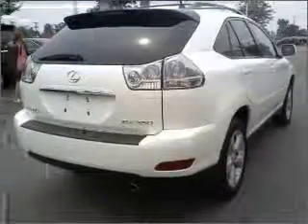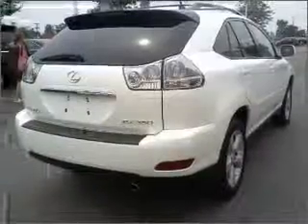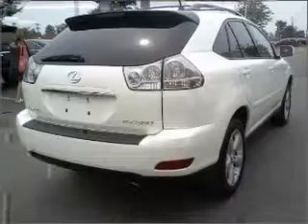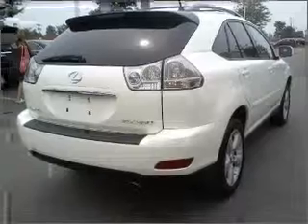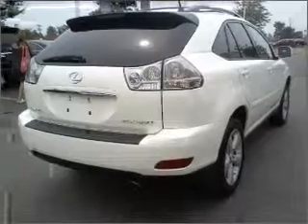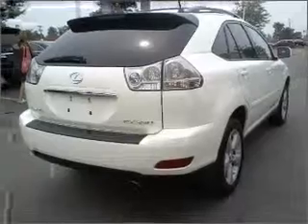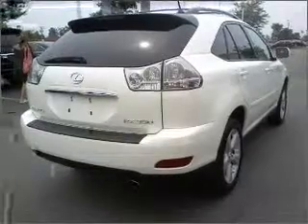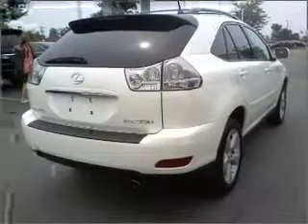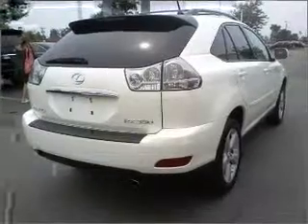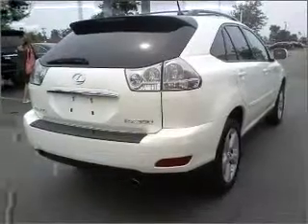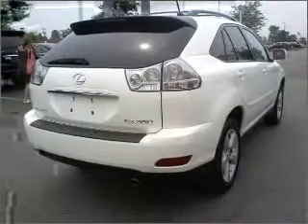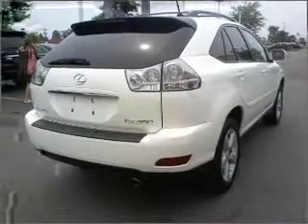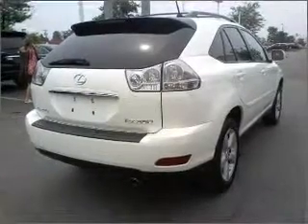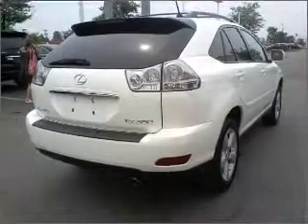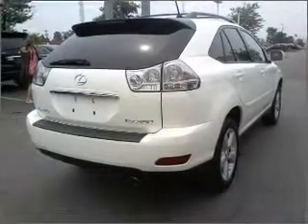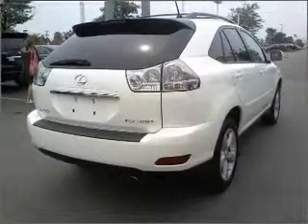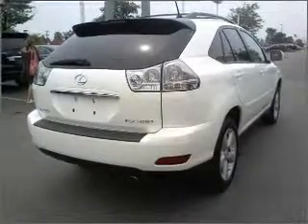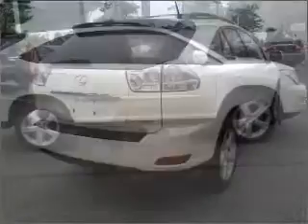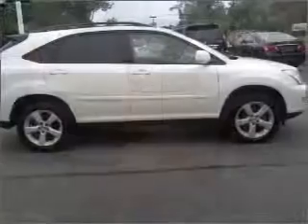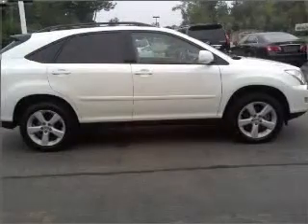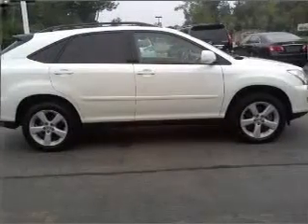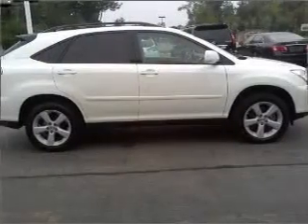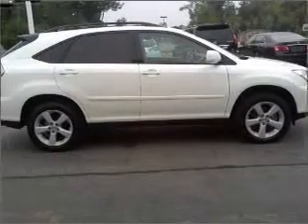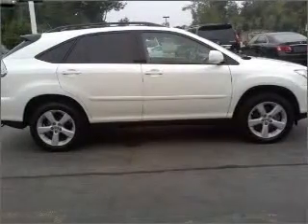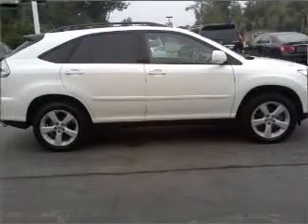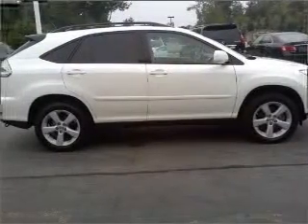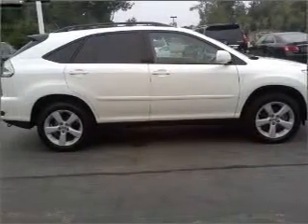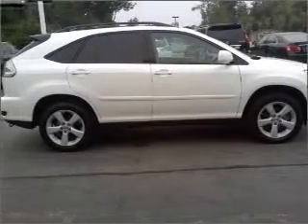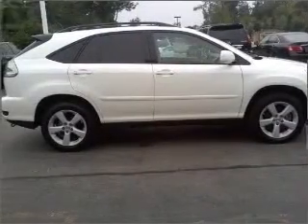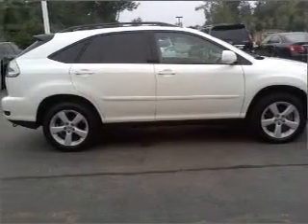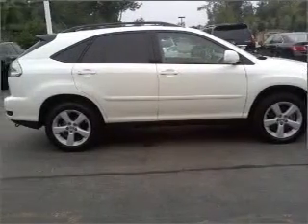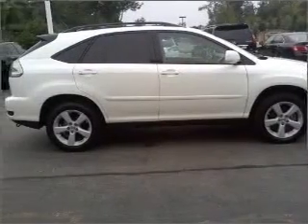Power door locks. Power windows. Power steering. Cruise control. An adjustable tilt steering wheel.